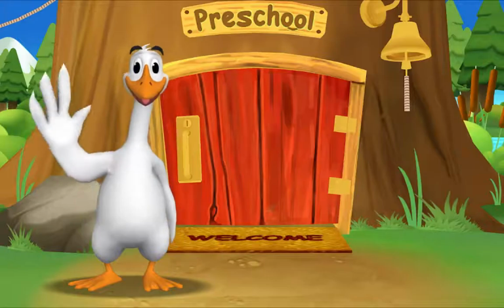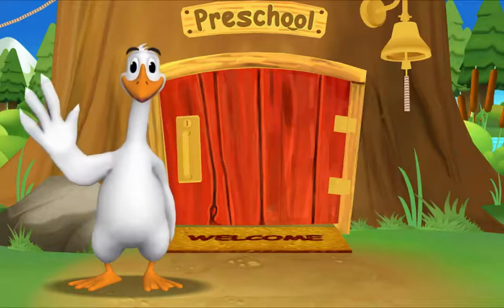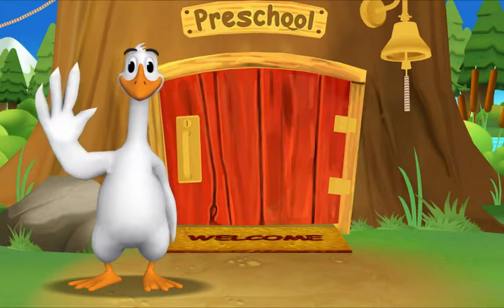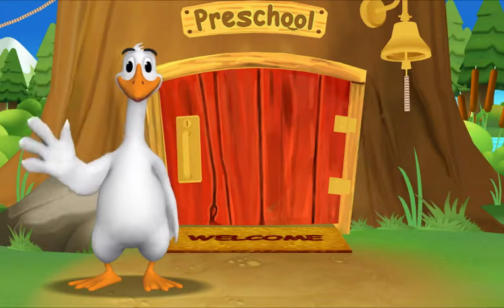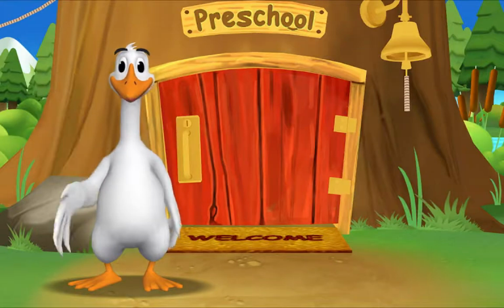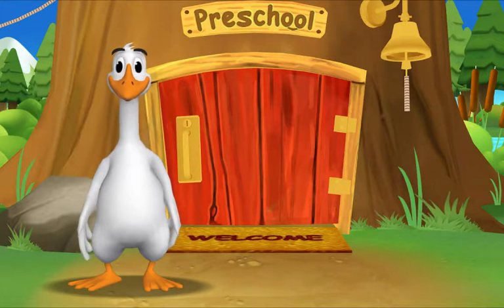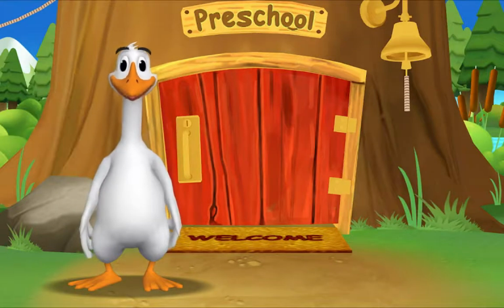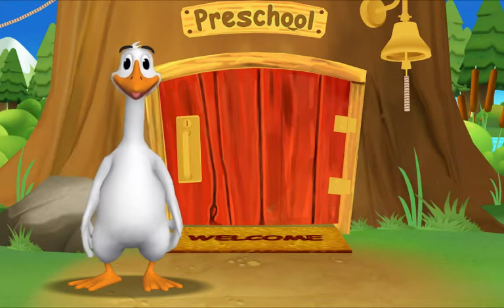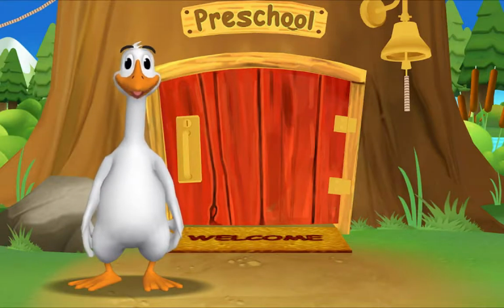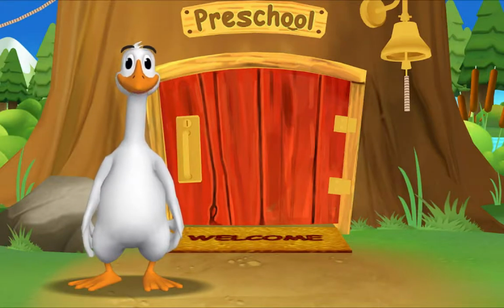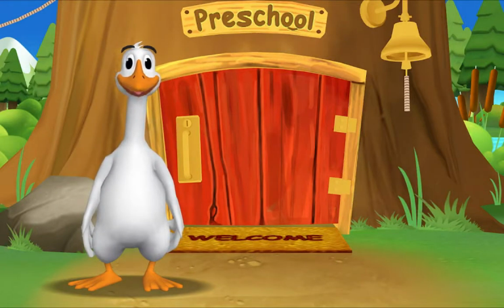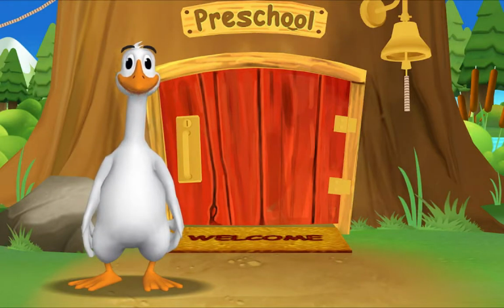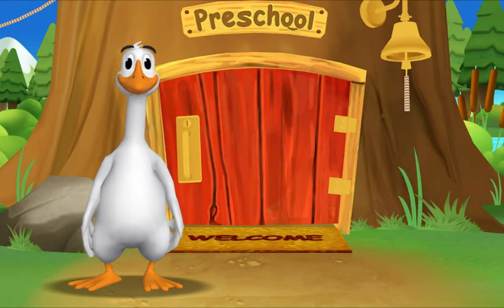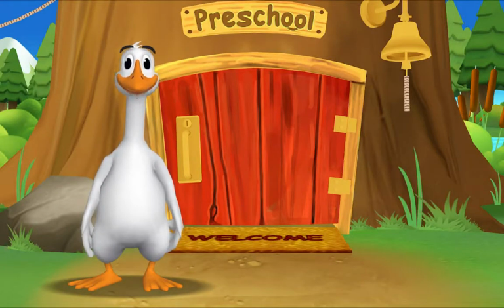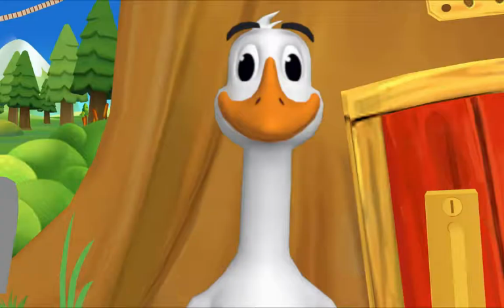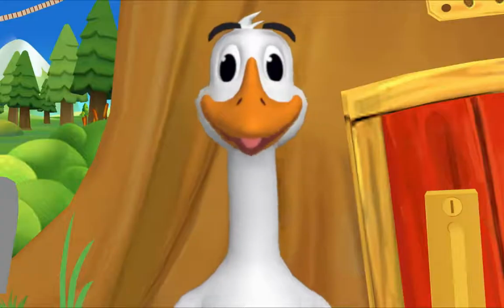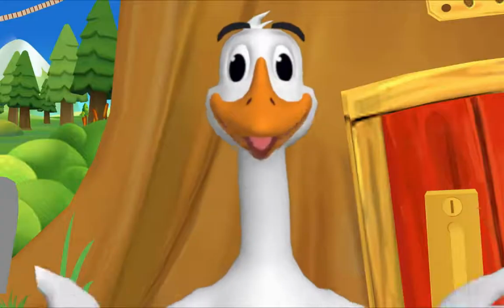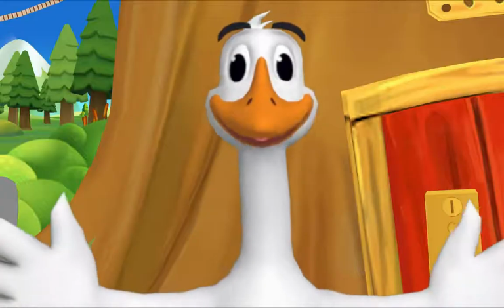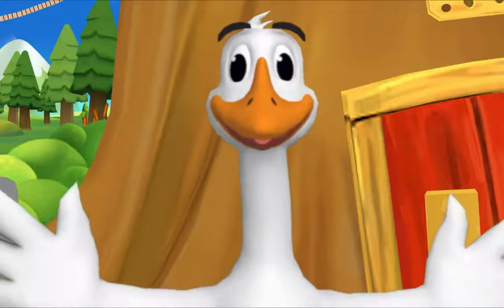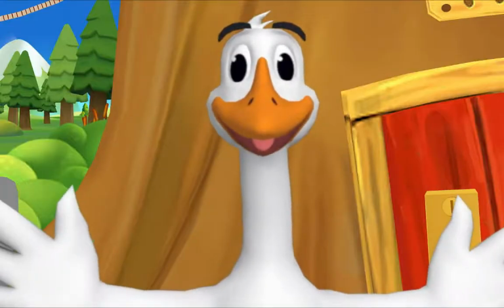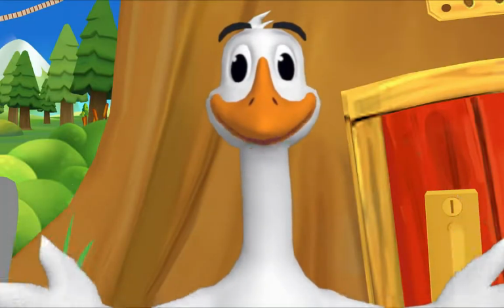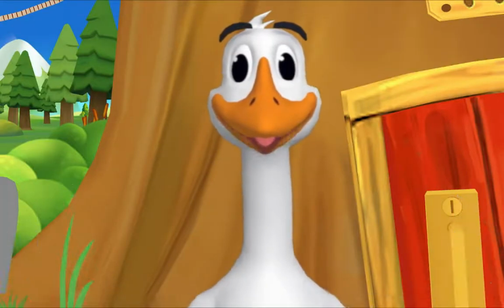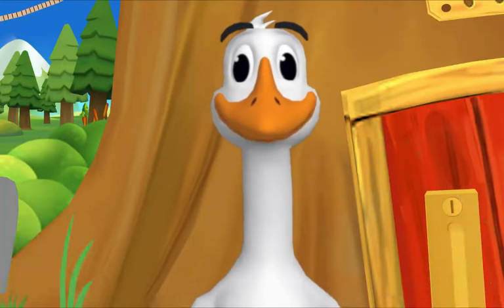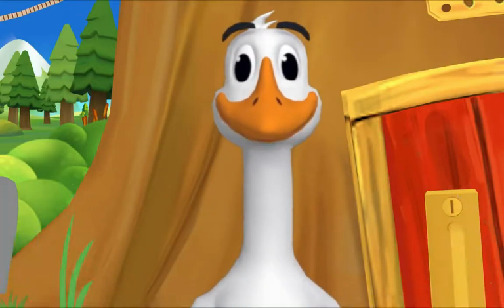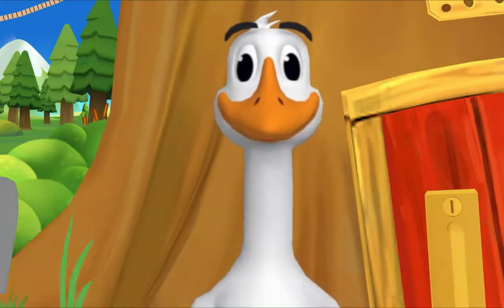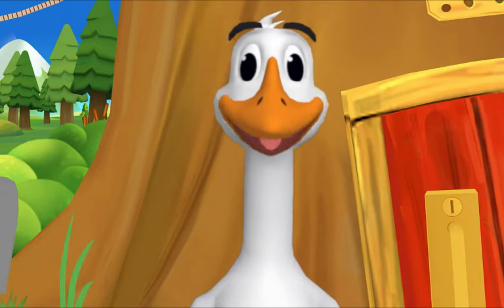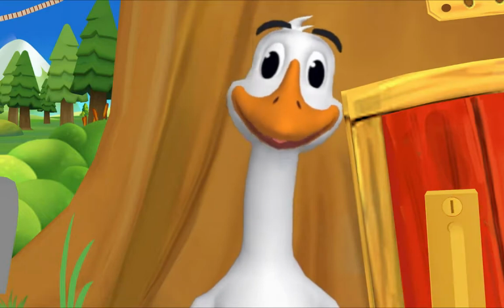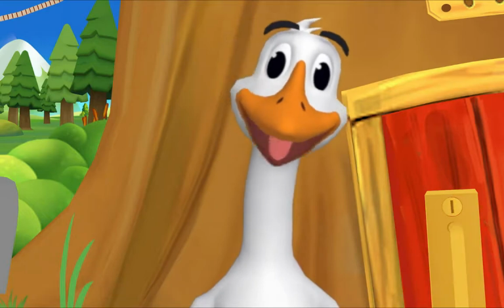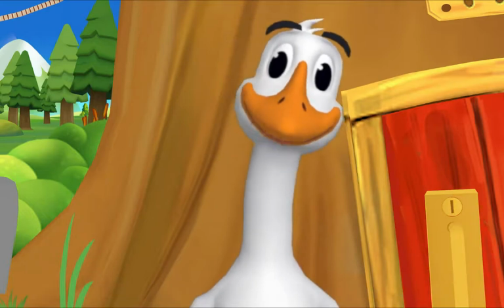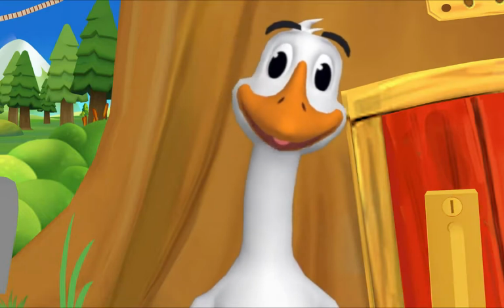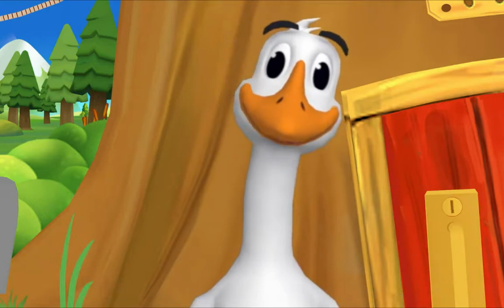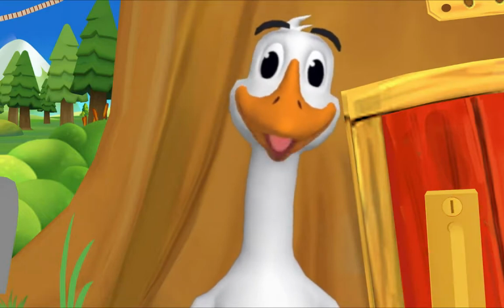Hello! It's so good to see you again. The rest of the gang is already here. Let's see what Pig is up to.